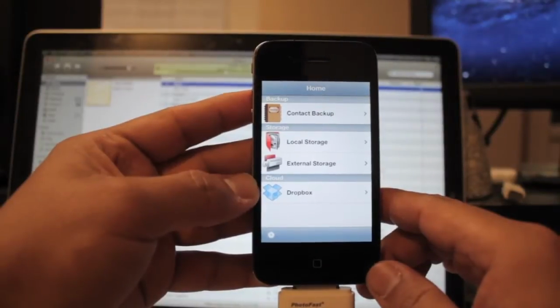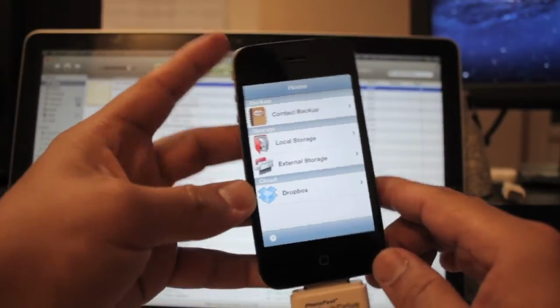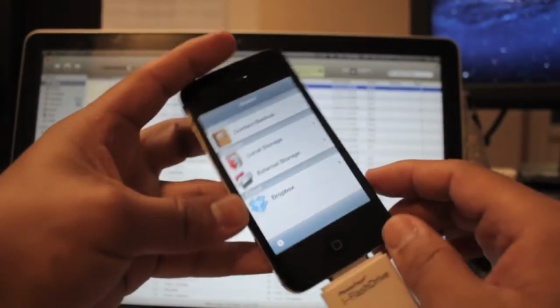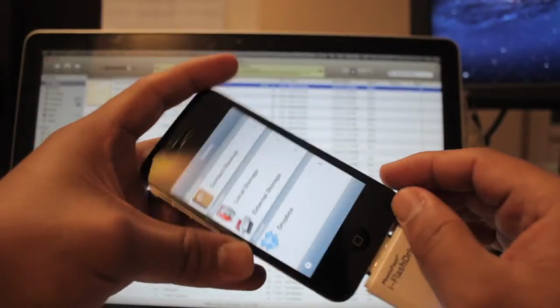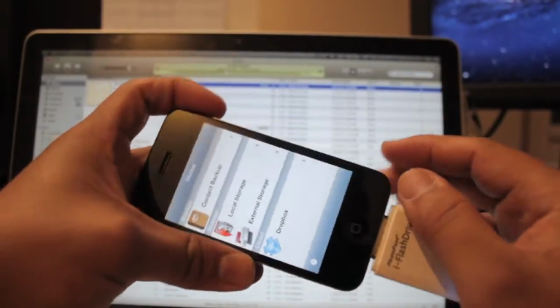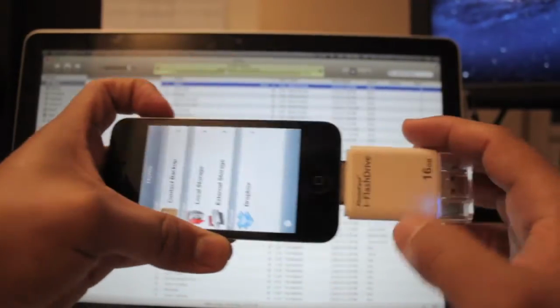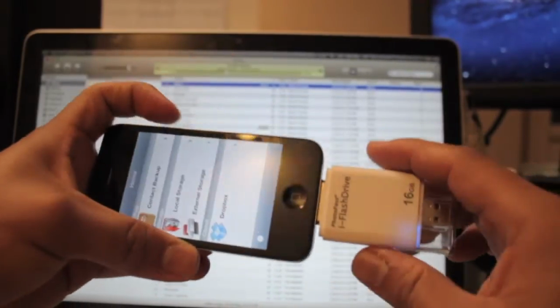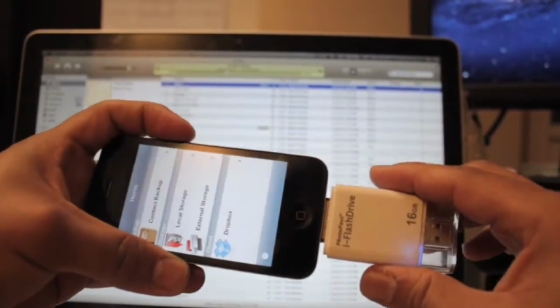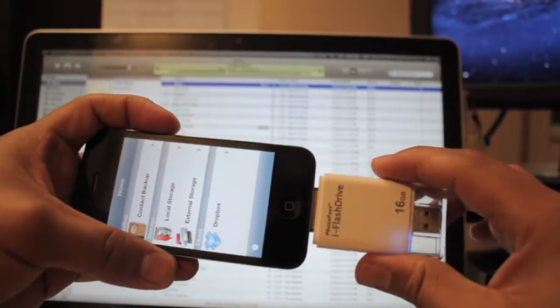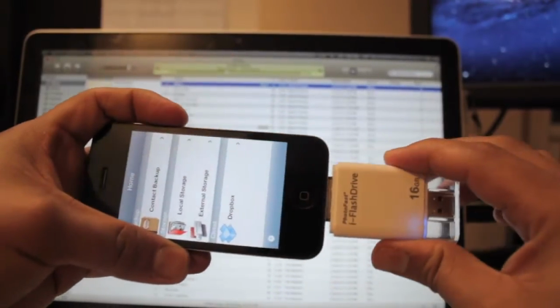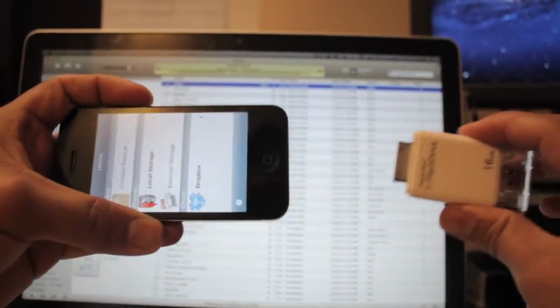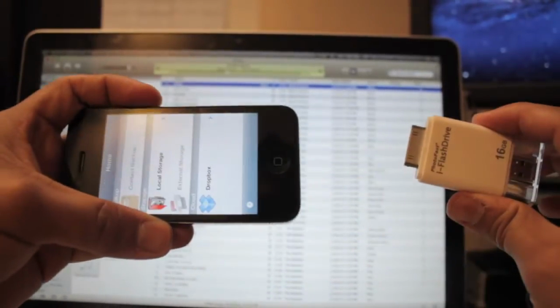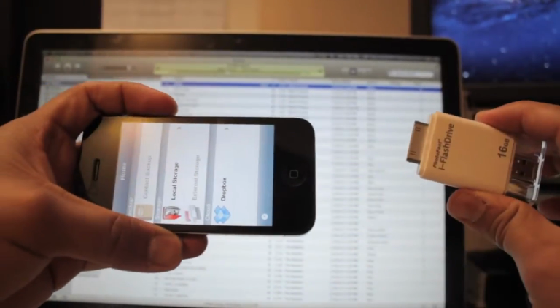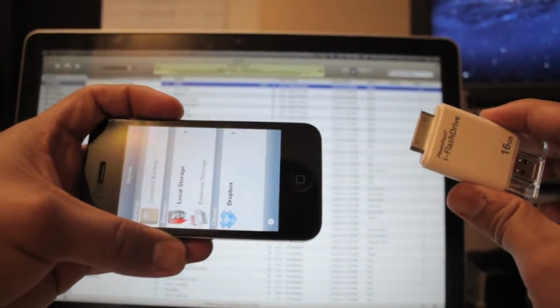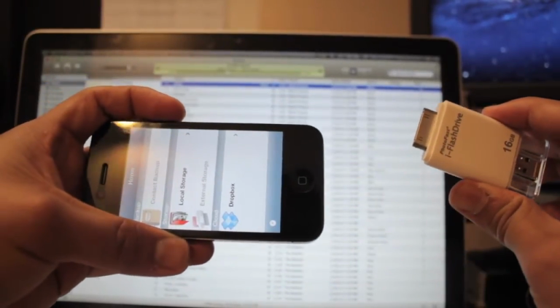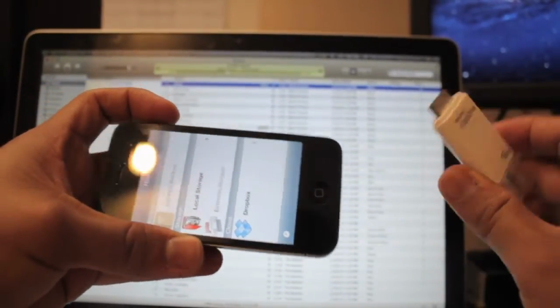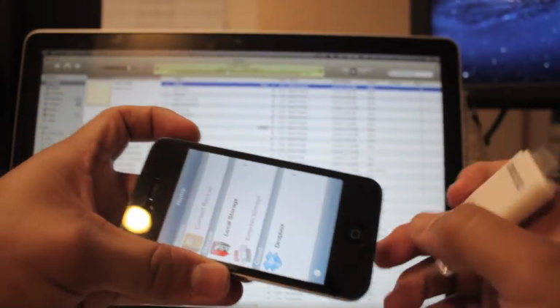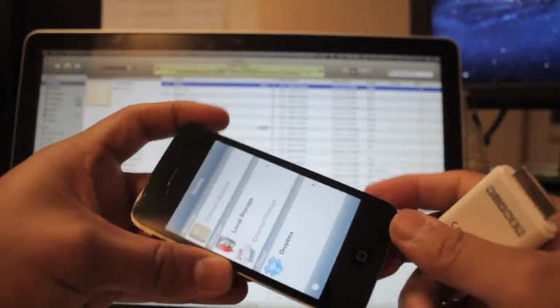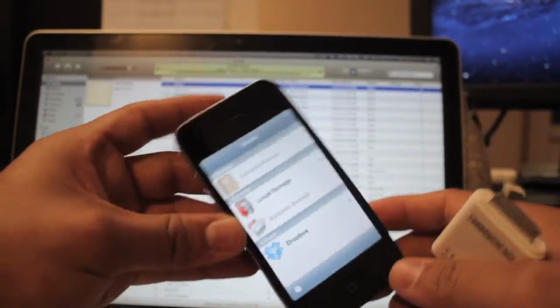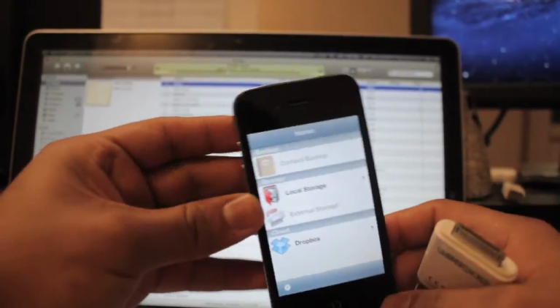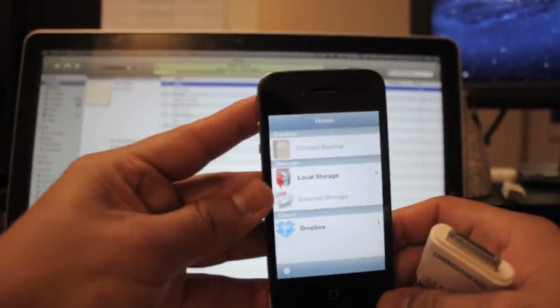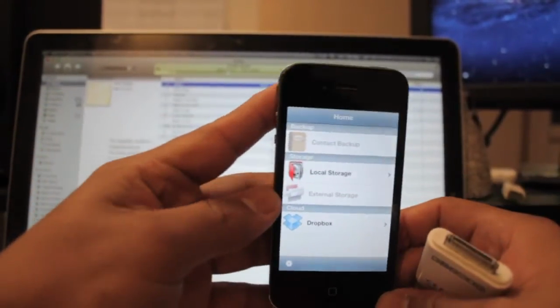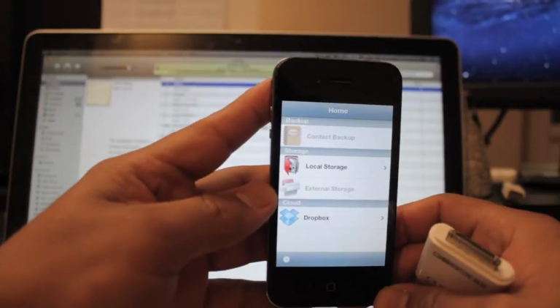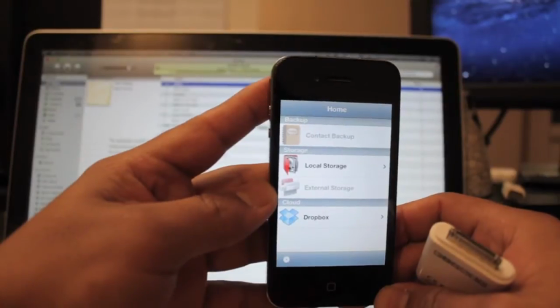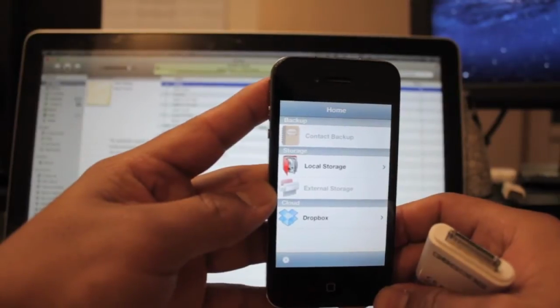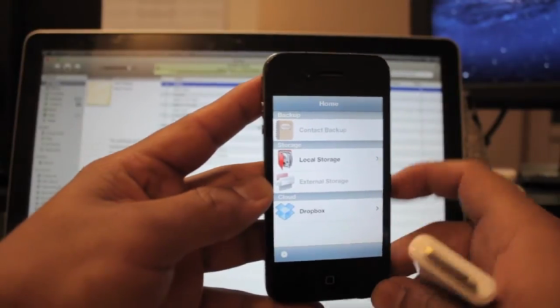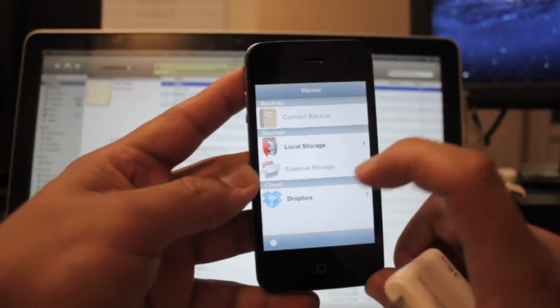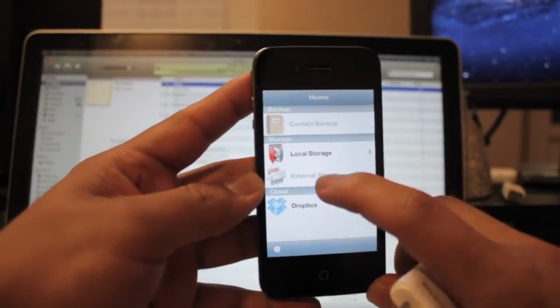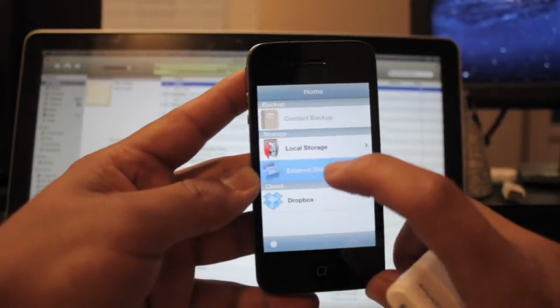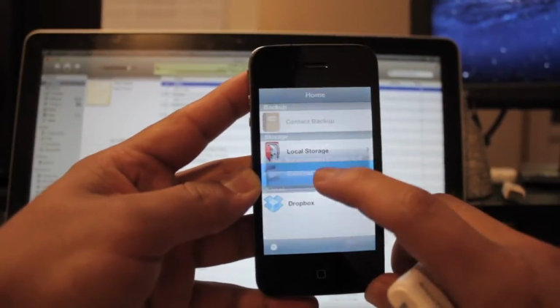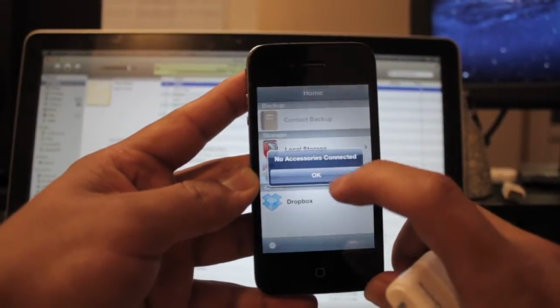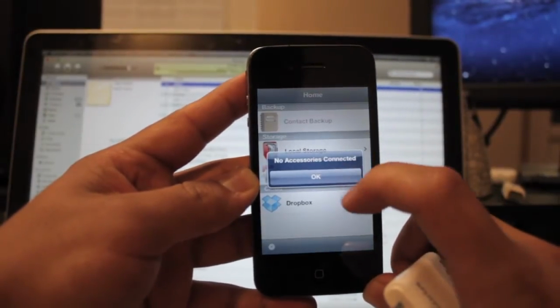Now that it's transferred, you can just unplug the iFlashDrive. And you can't access the external storage folder anymore once it's unplugged.